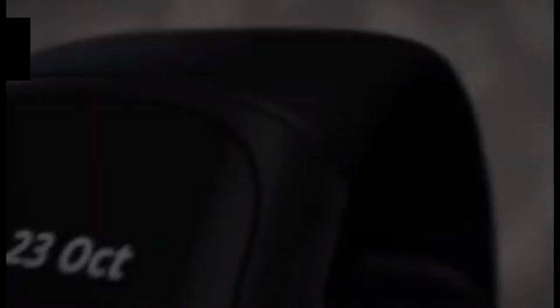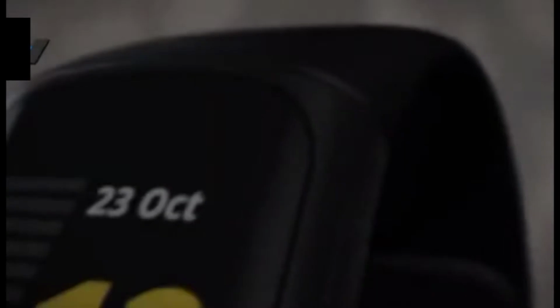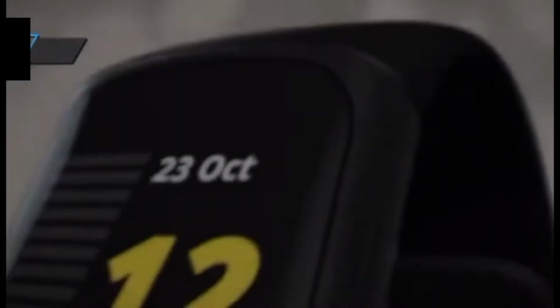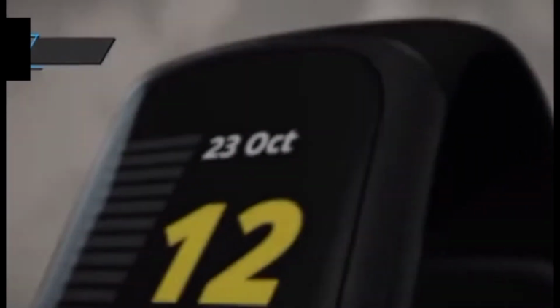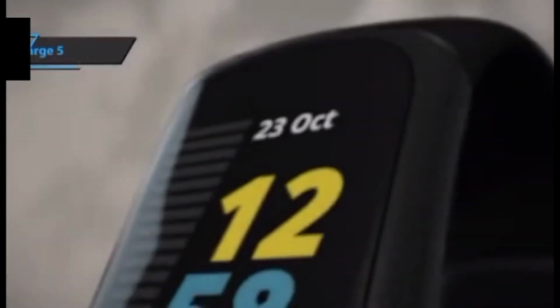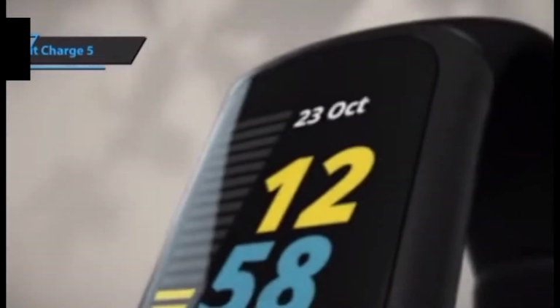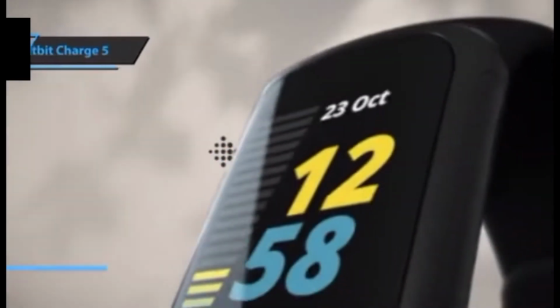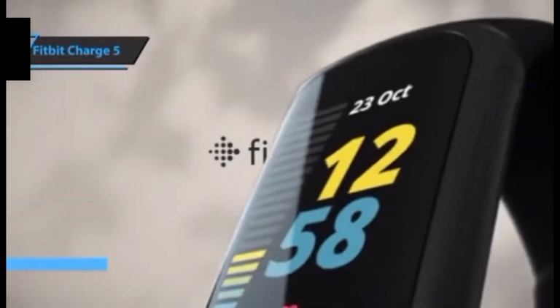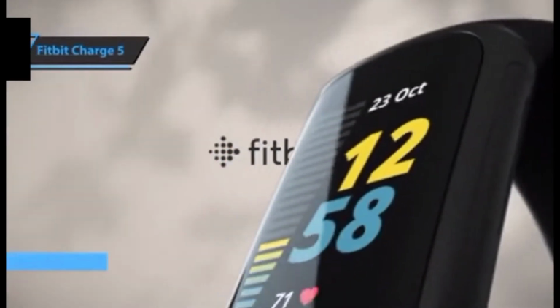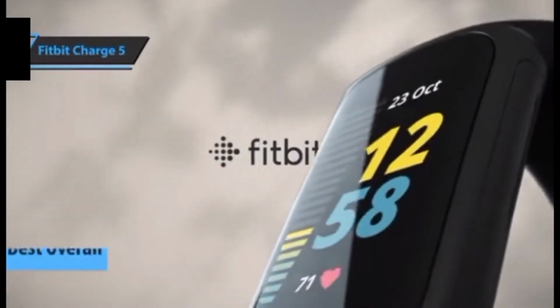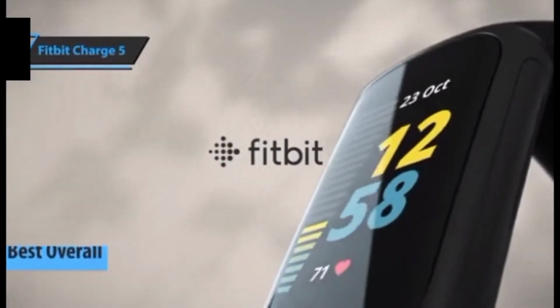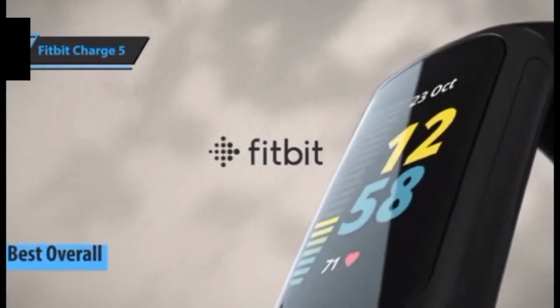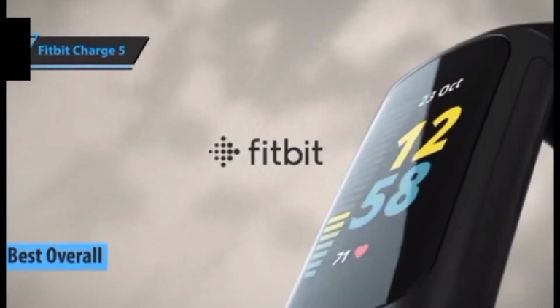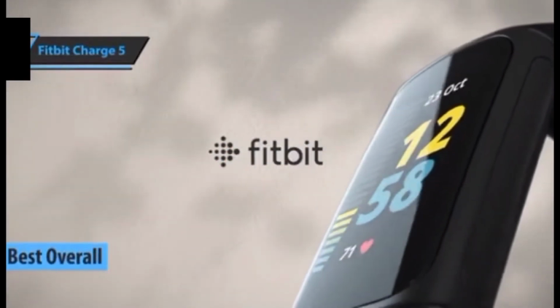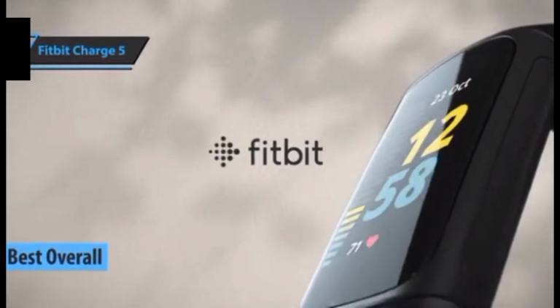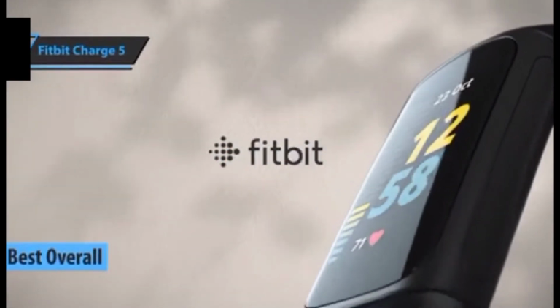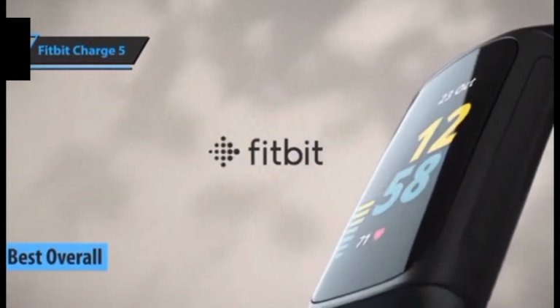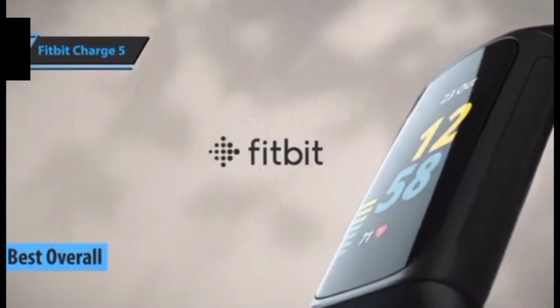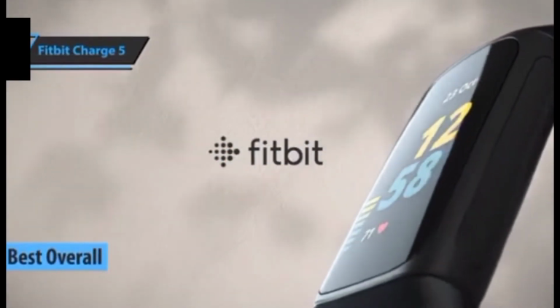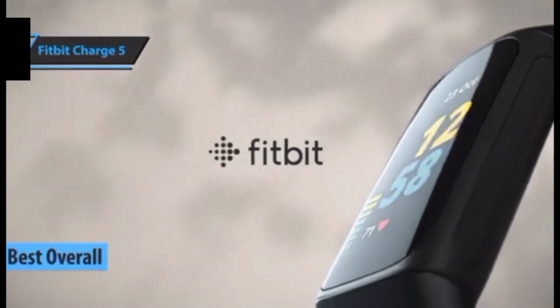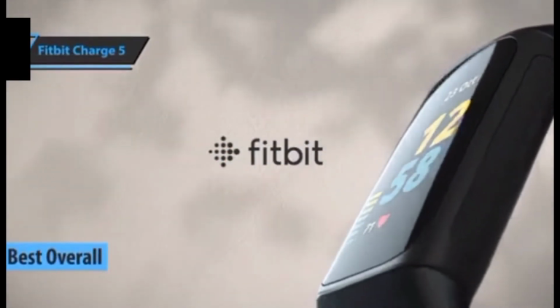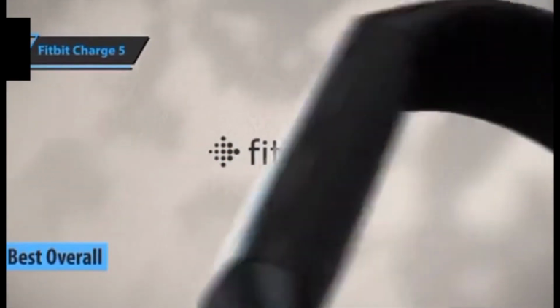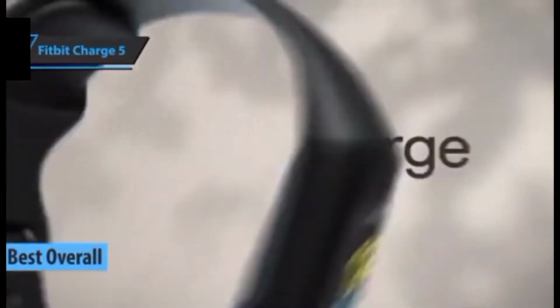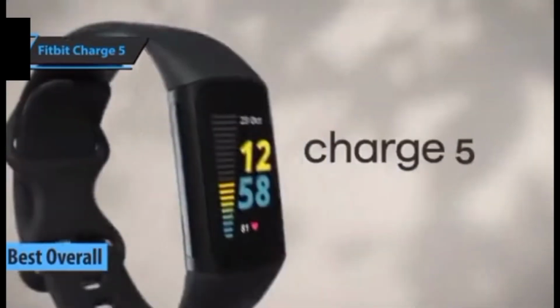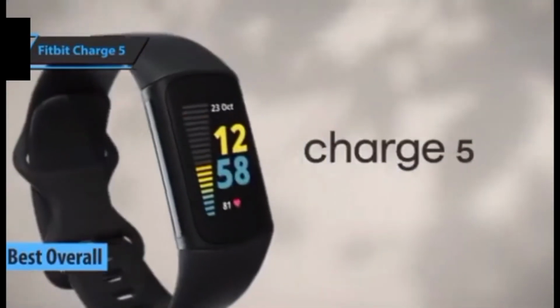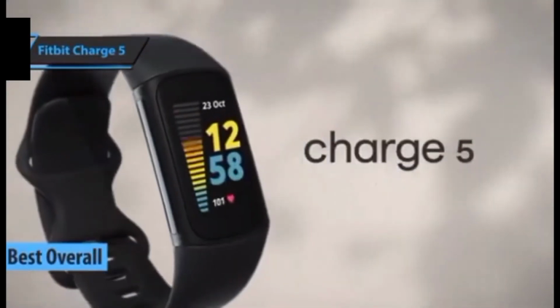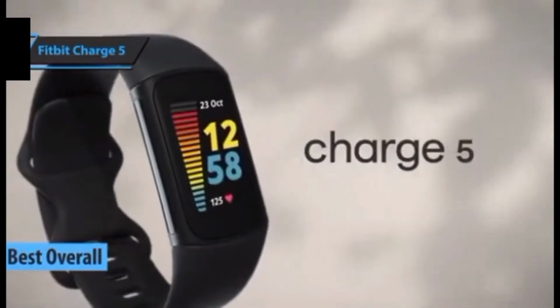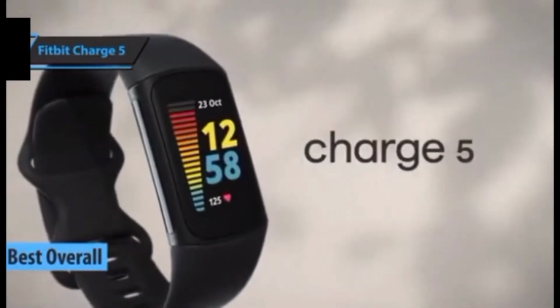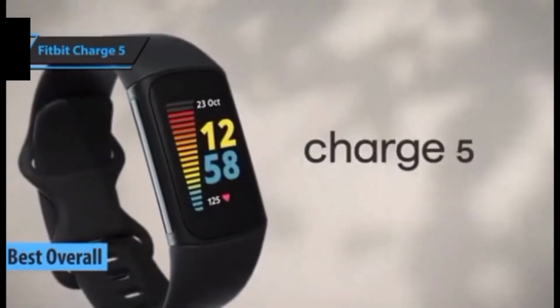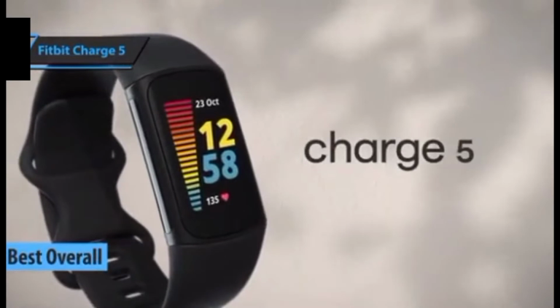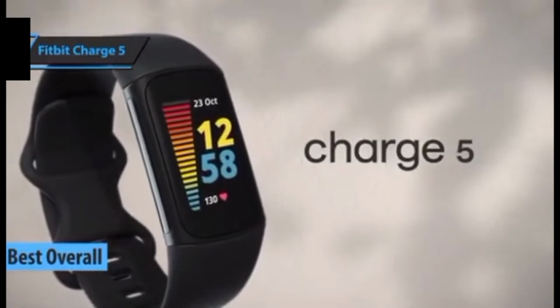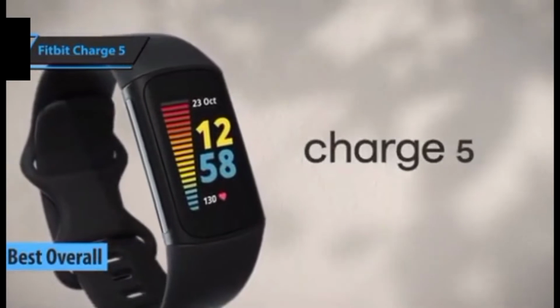The title of best overall fitness tracker in 2022 deservedly went to Fitbit Charge 5.